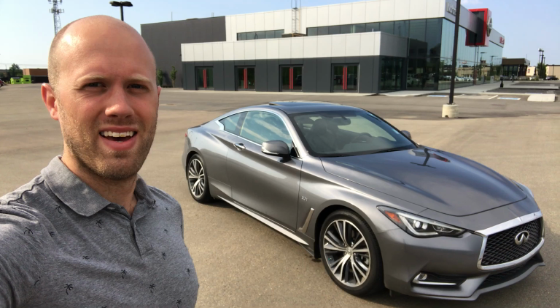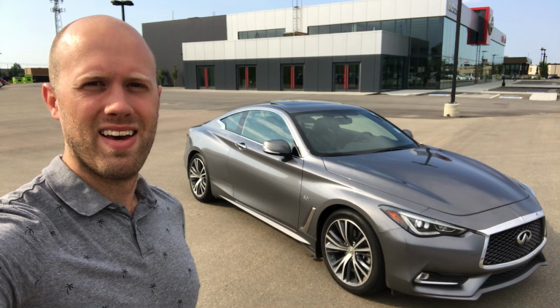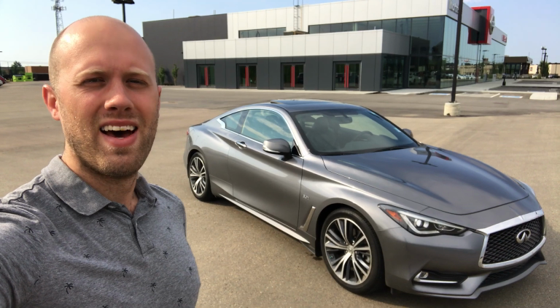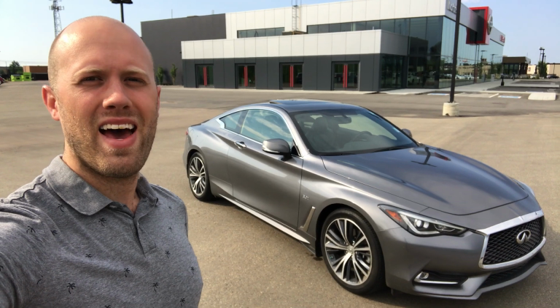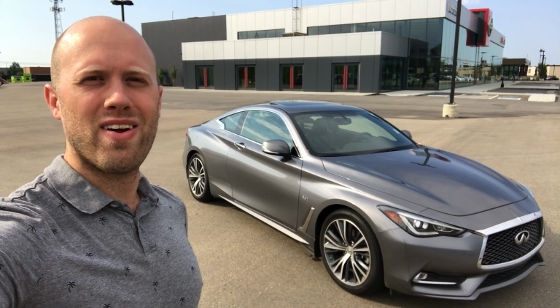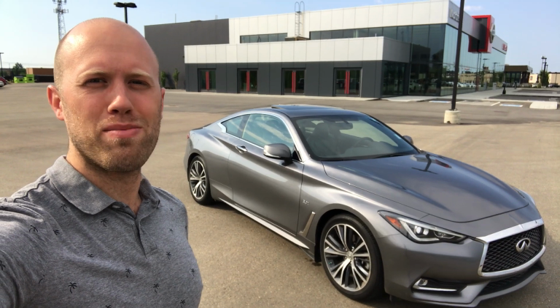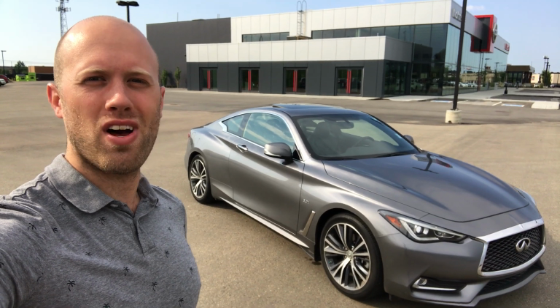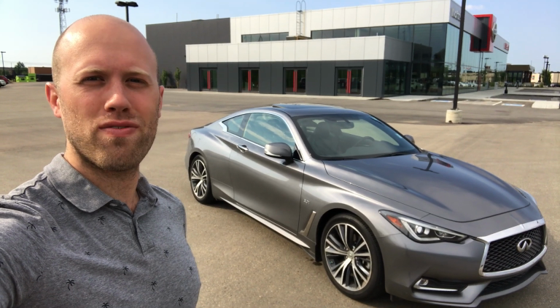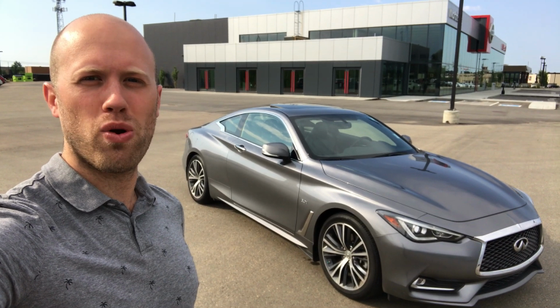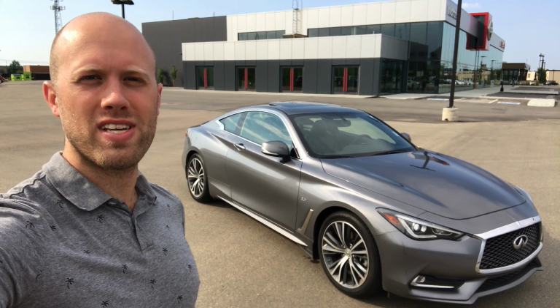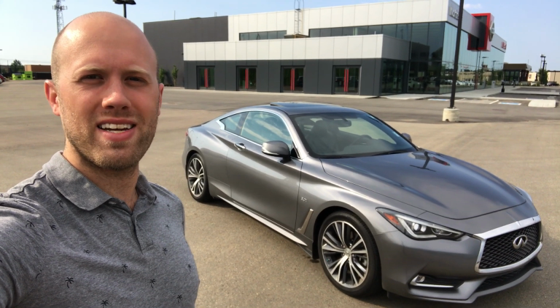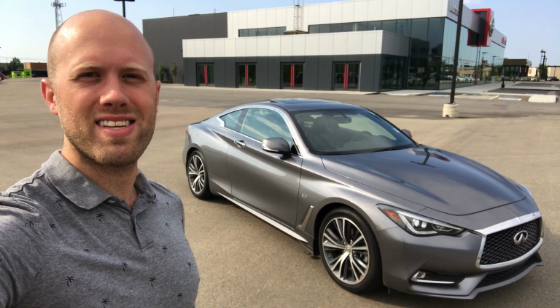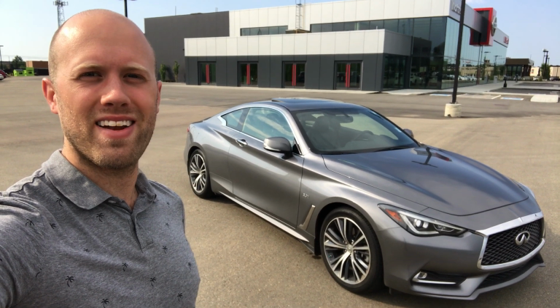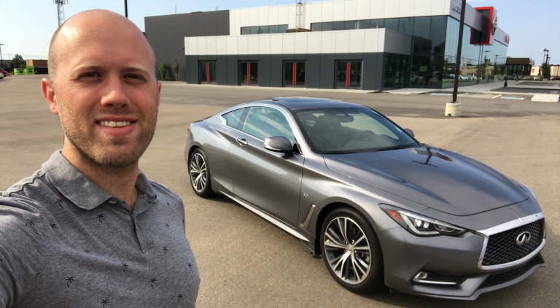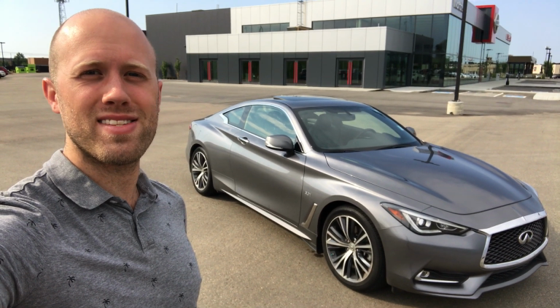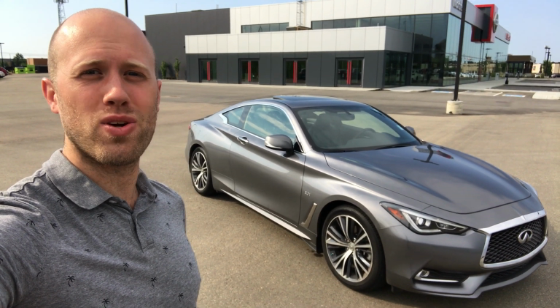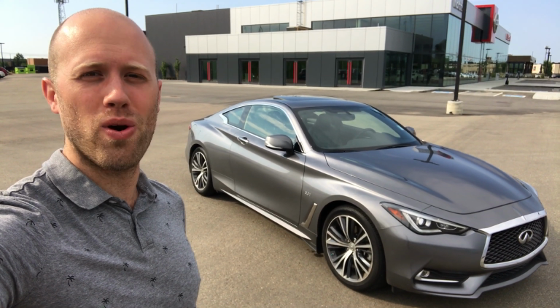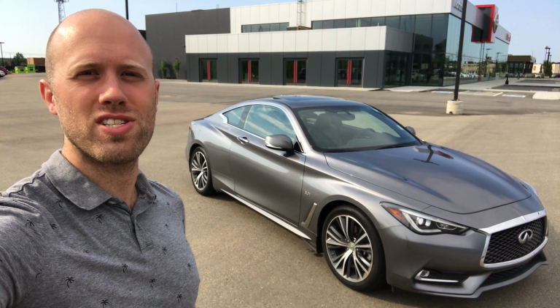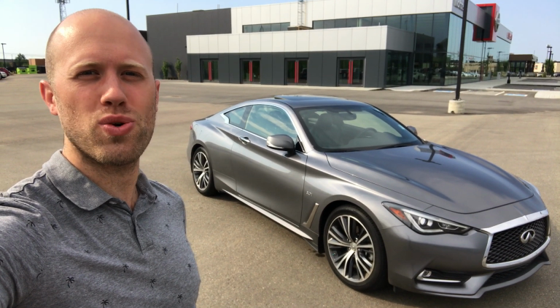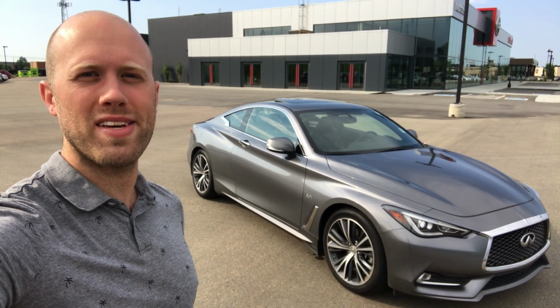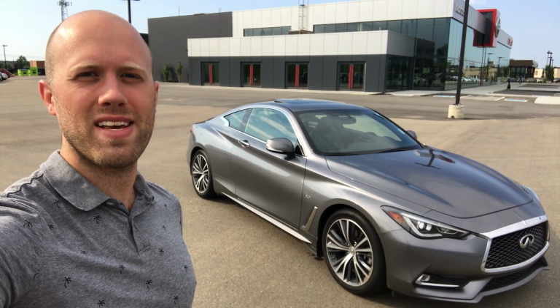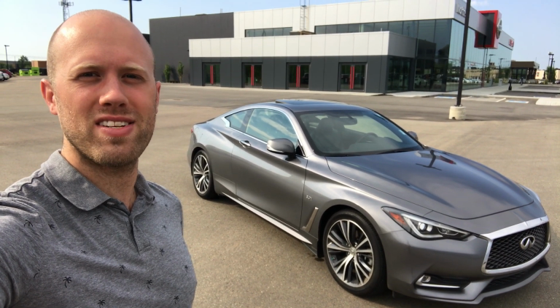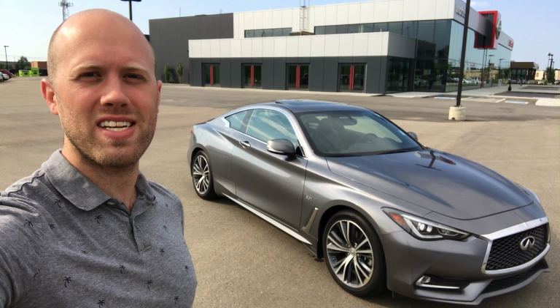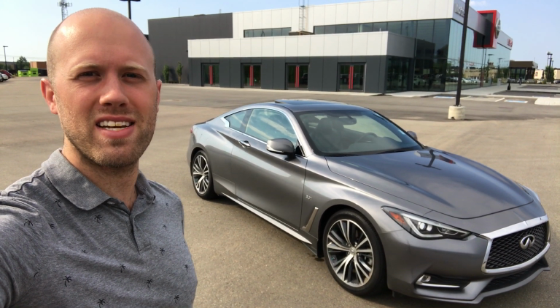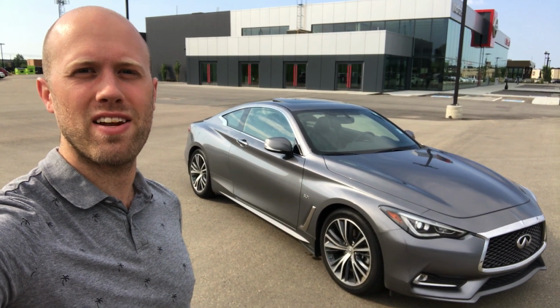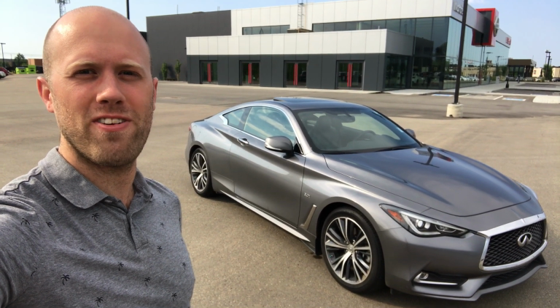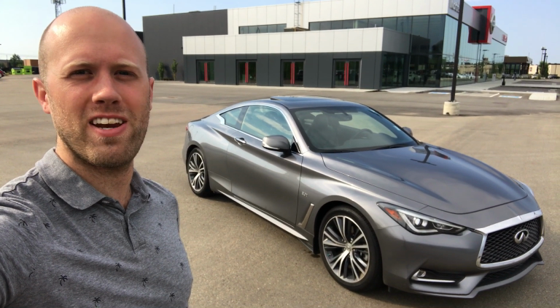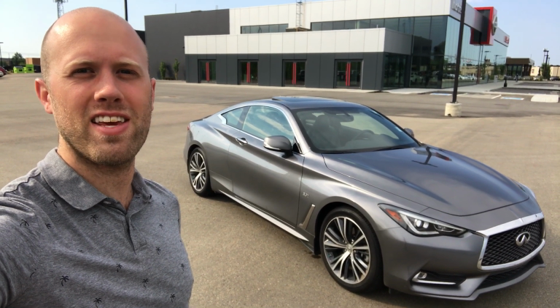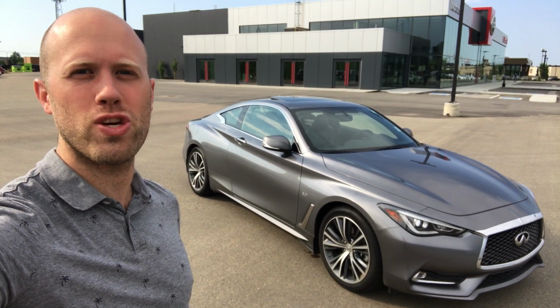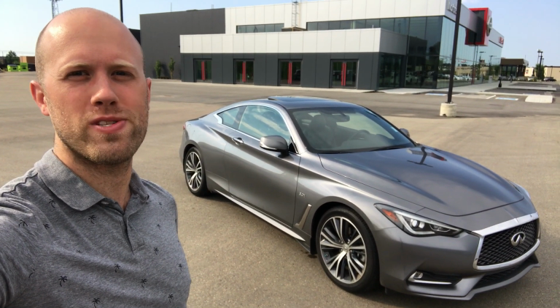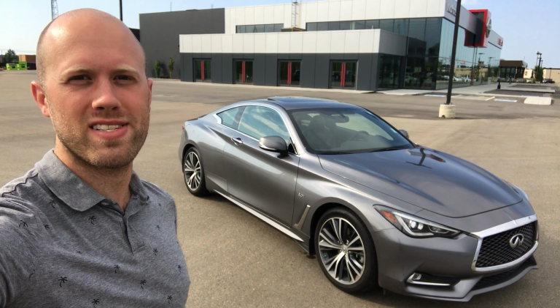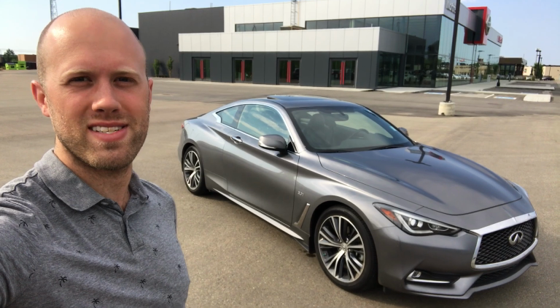Hey there, I'm Sean from Northside Nissan, and this is the gorgeous 2017 Infiniti Q60.